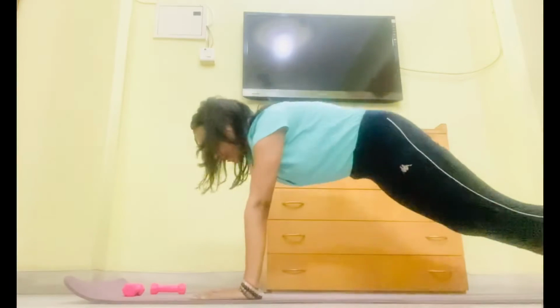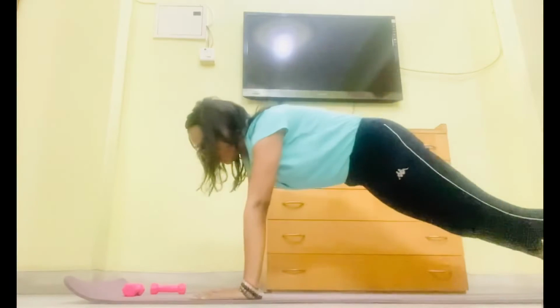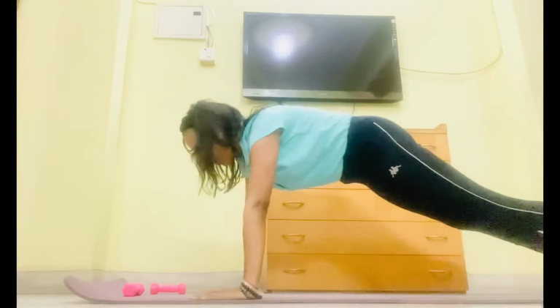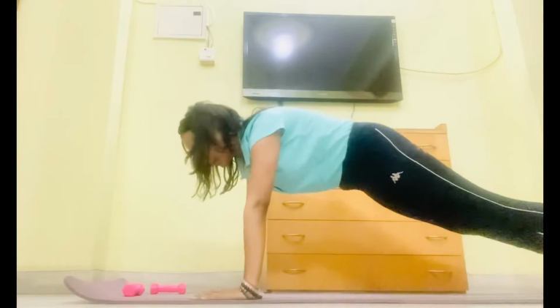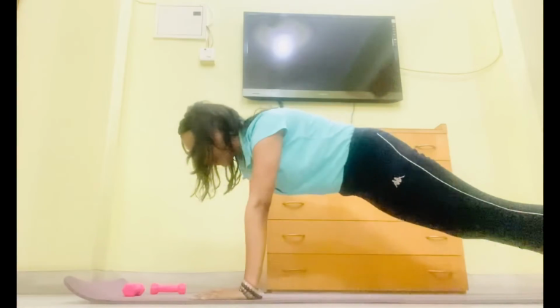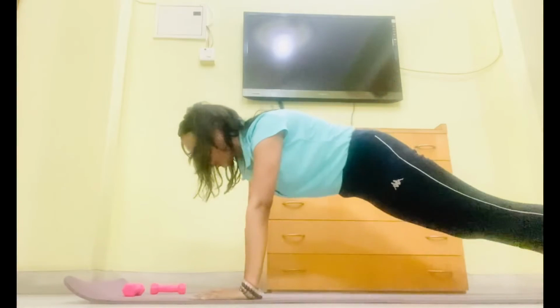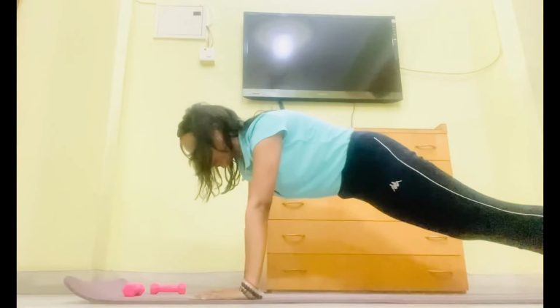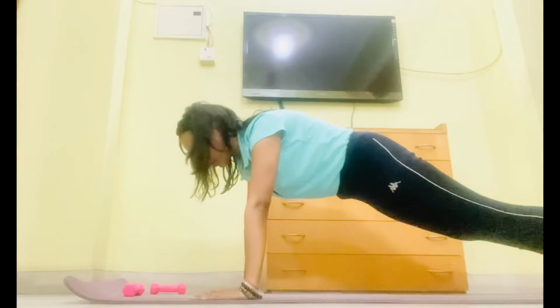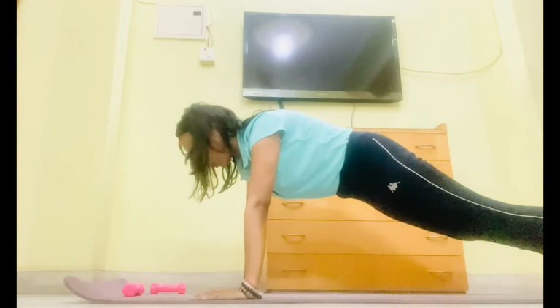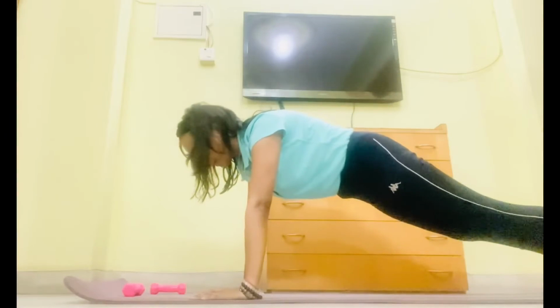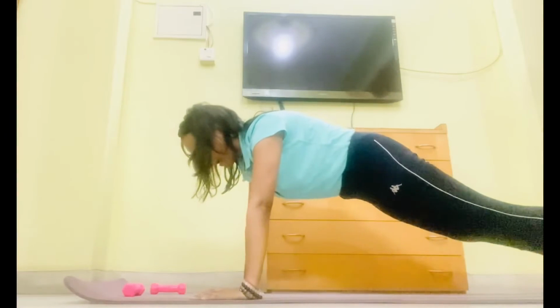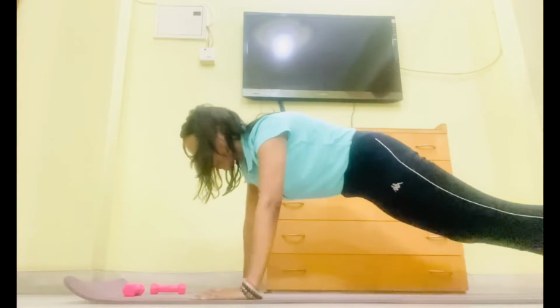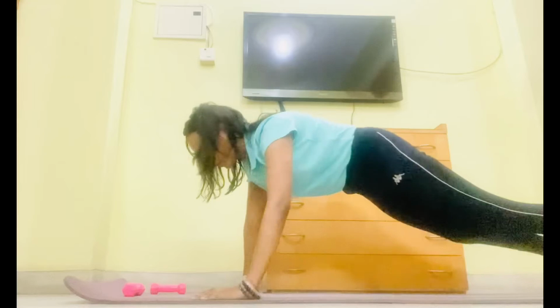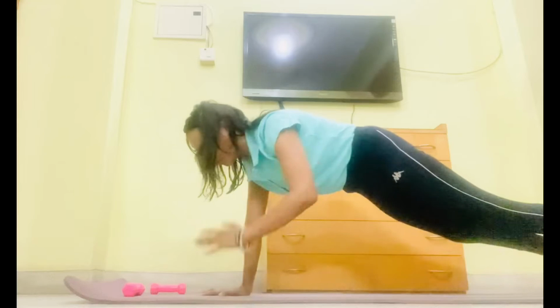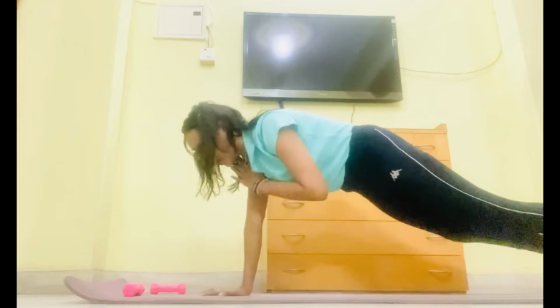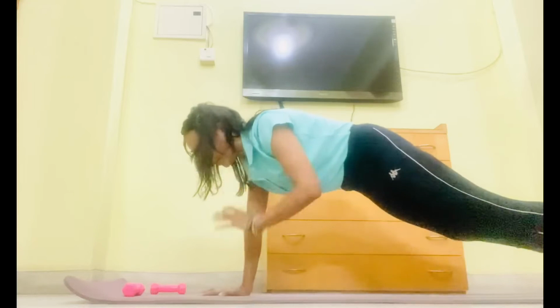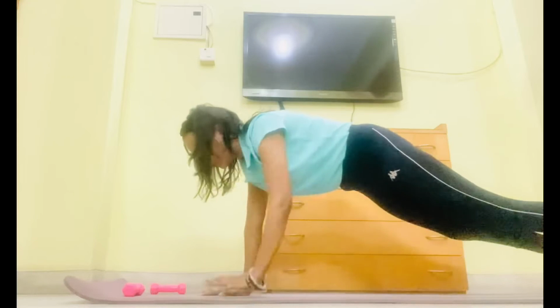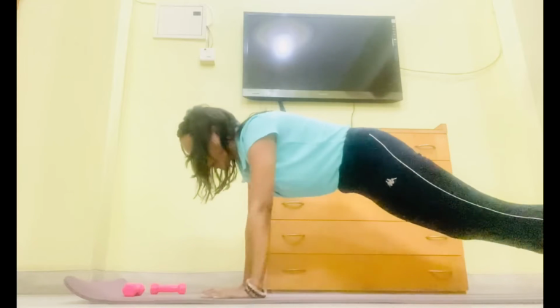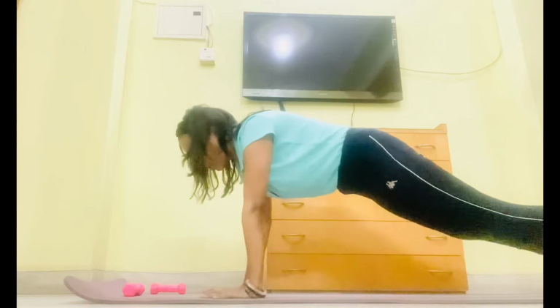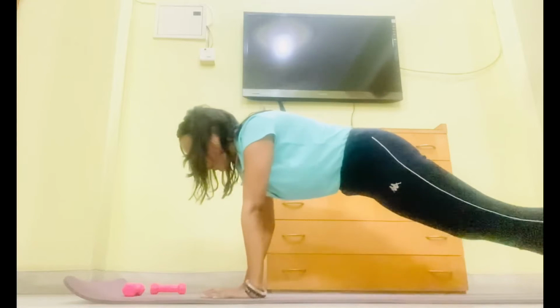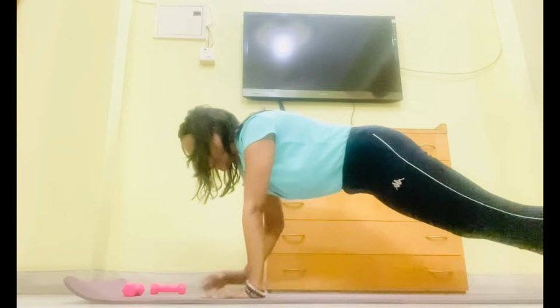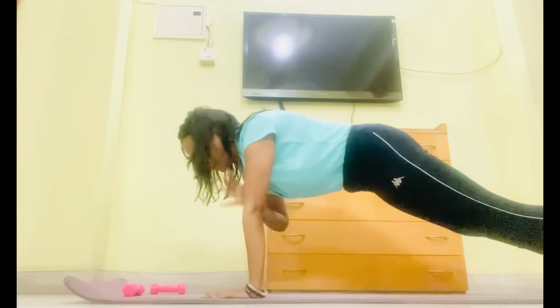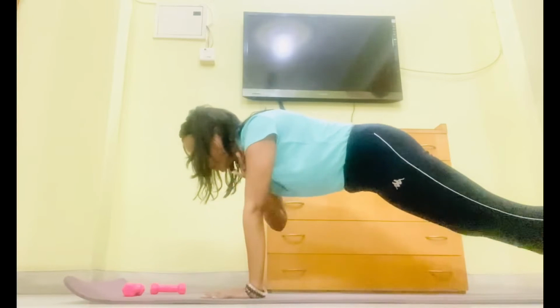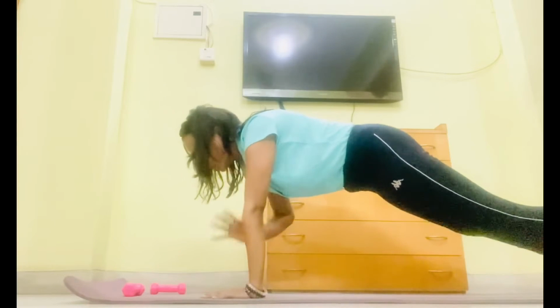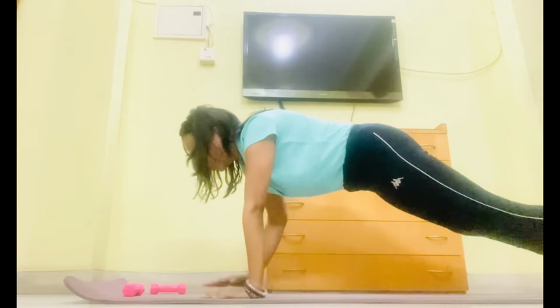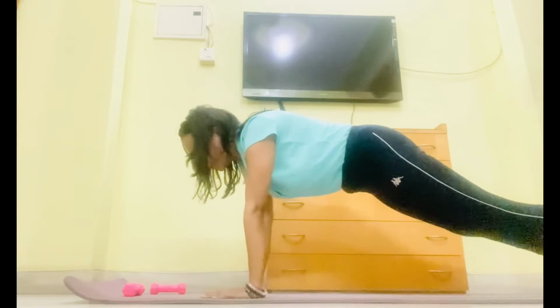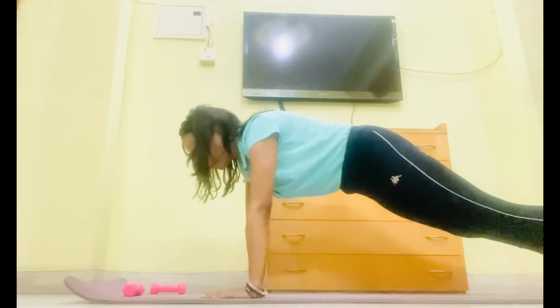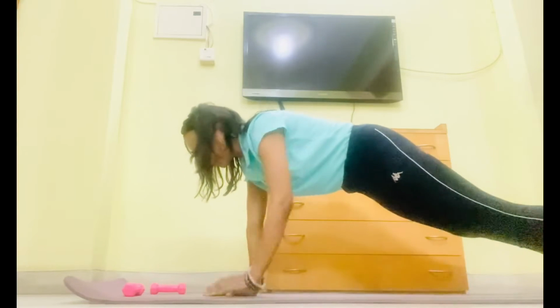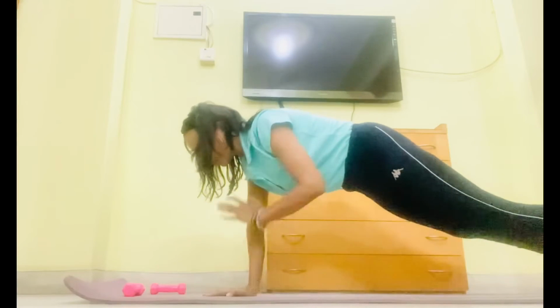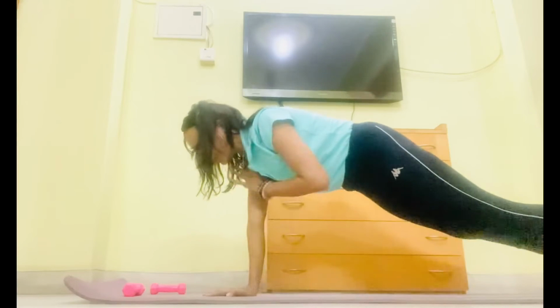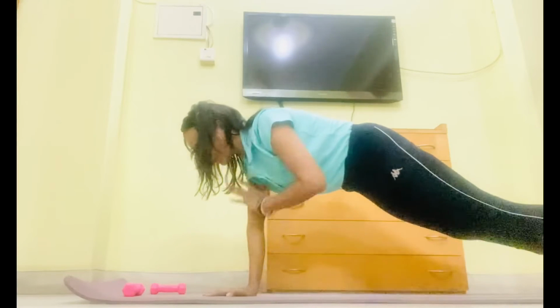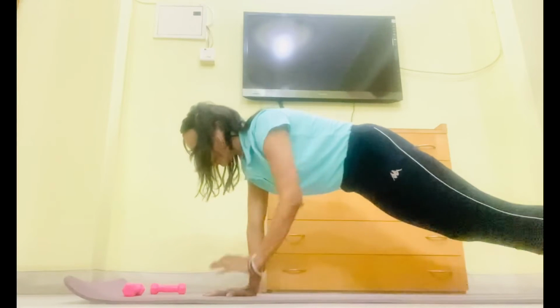Round number 2. Shoulder taps. 1. Workout 1. 2. 3.